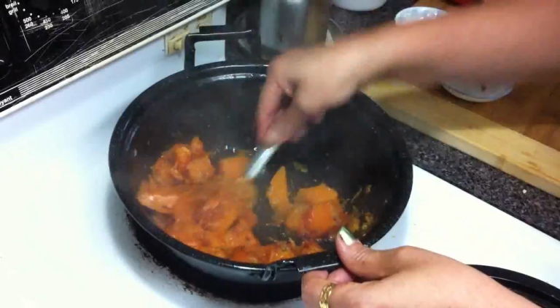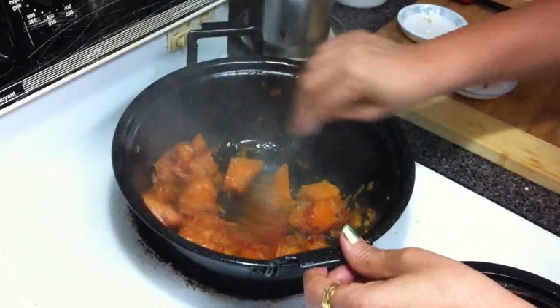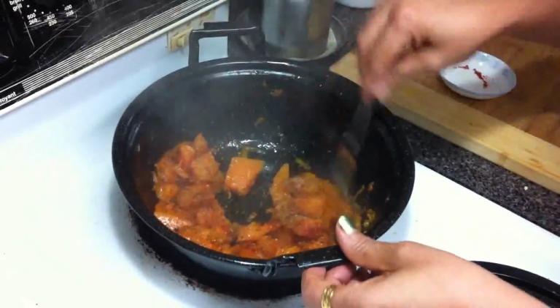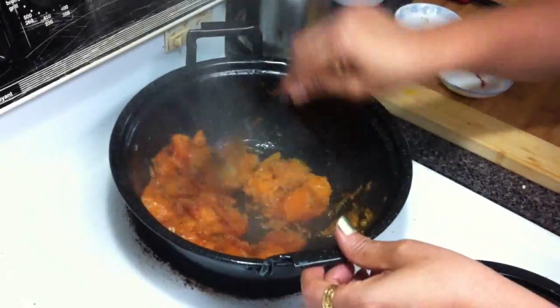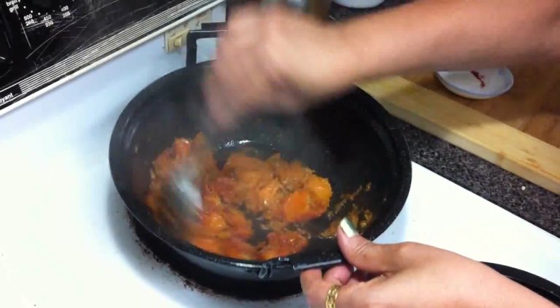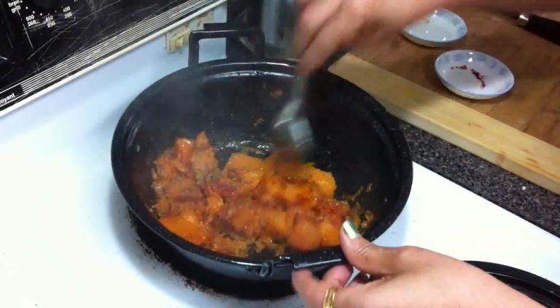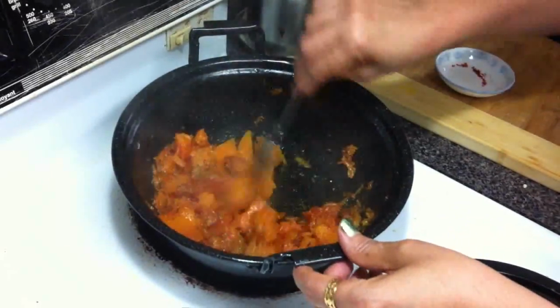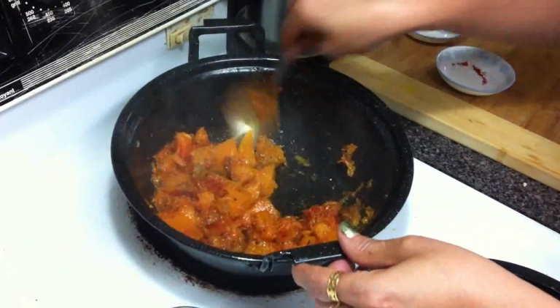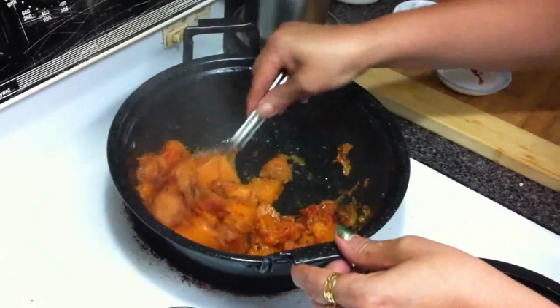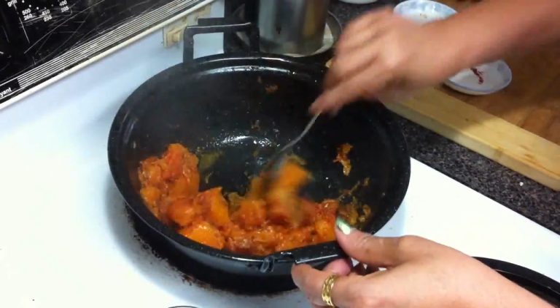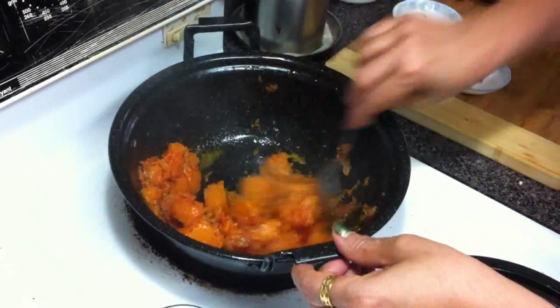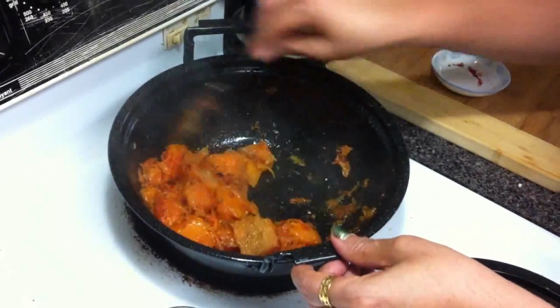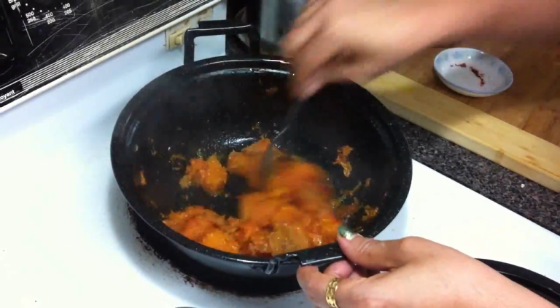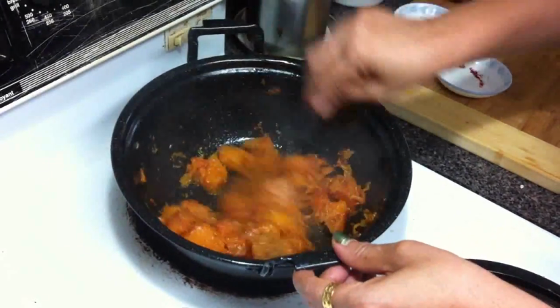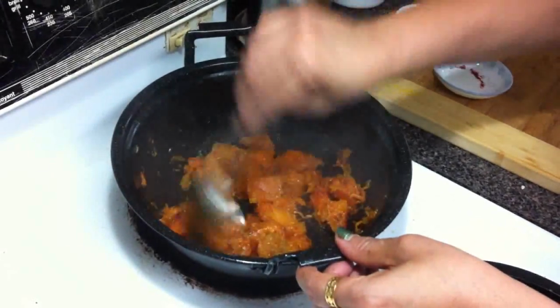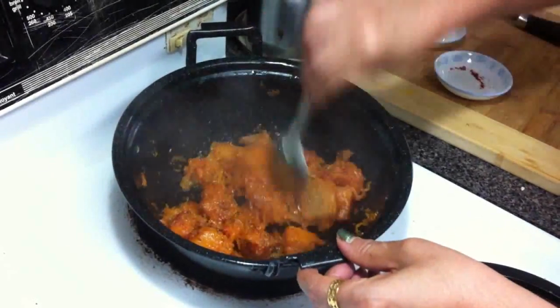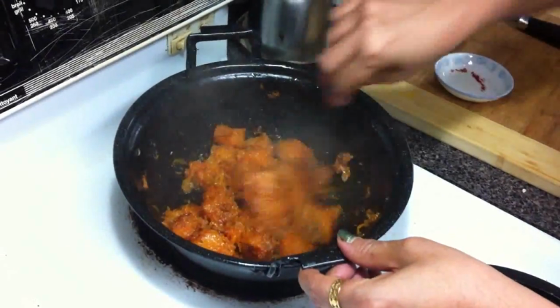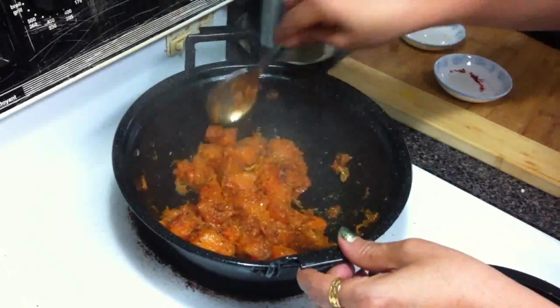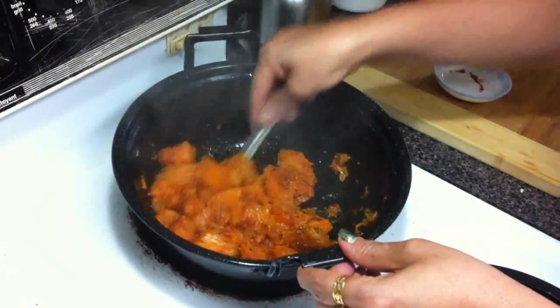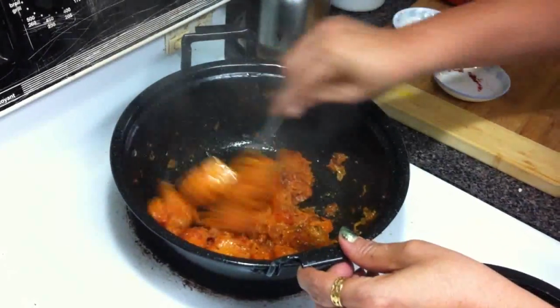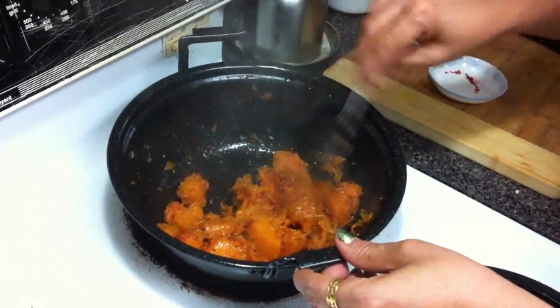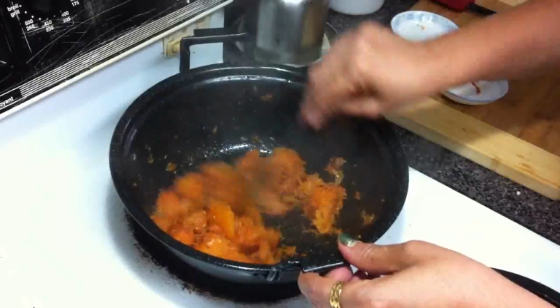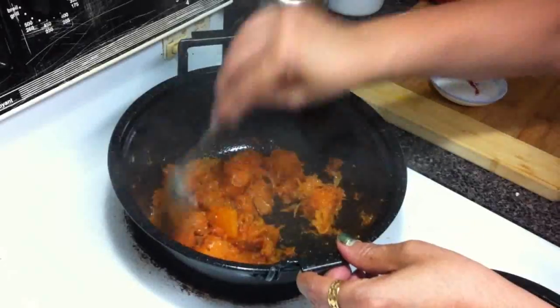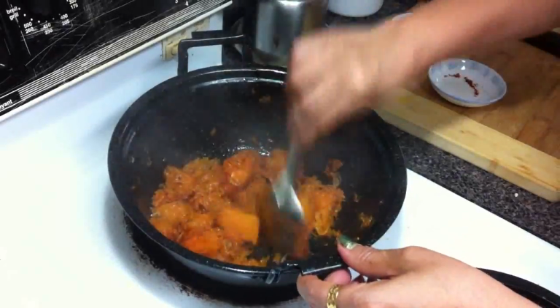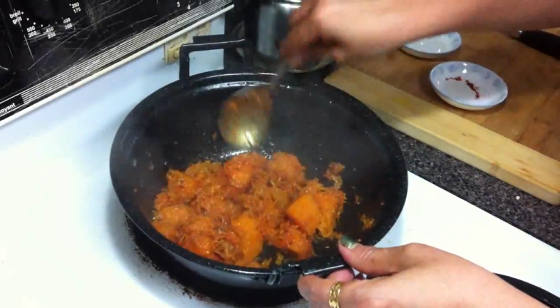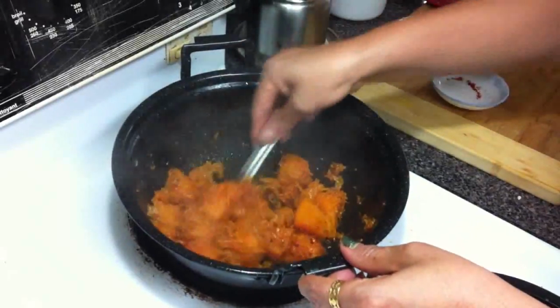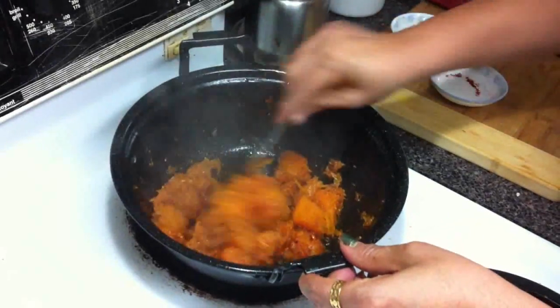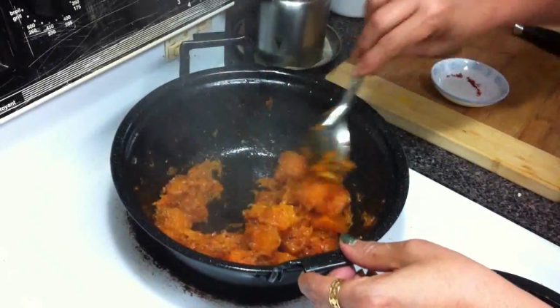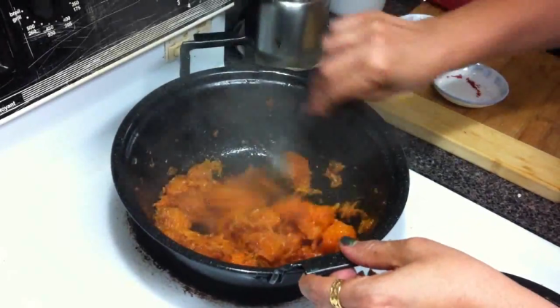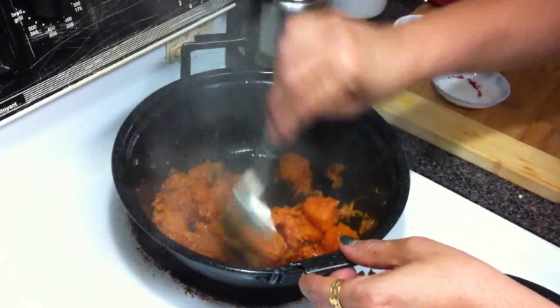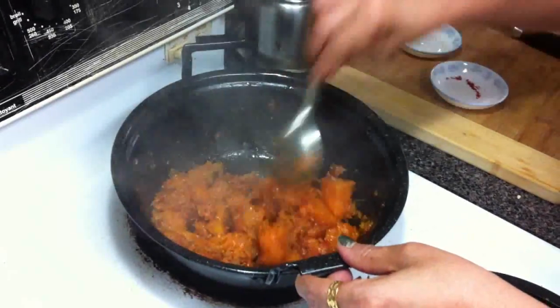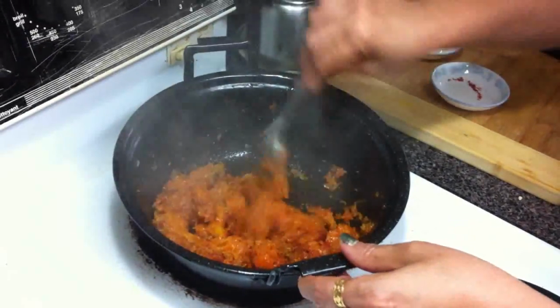Cook on medium heat. If you cook on high heat, it will burn on the bottom side.